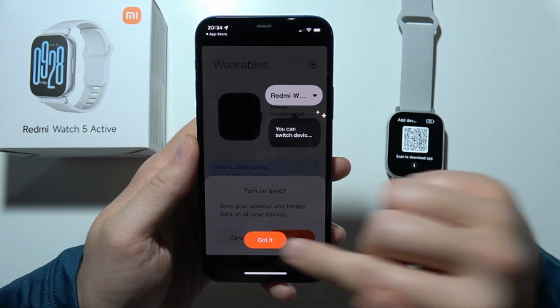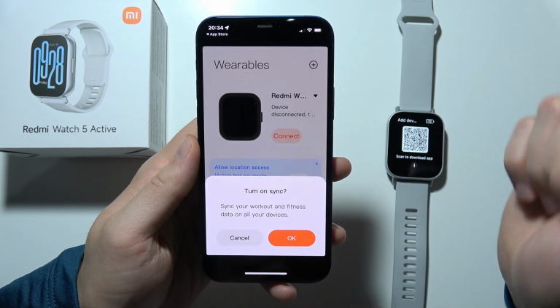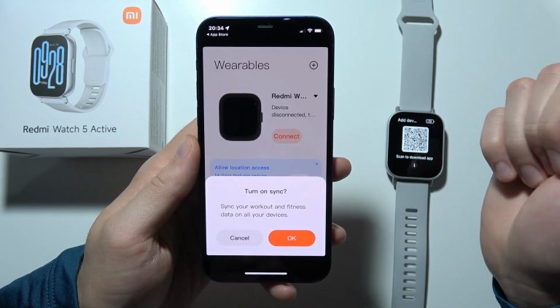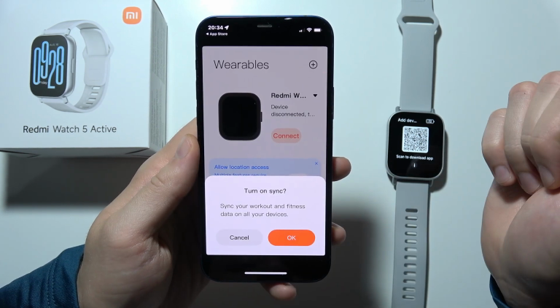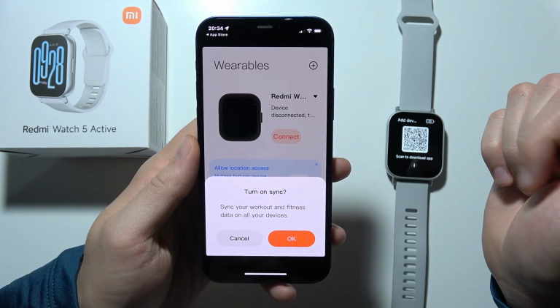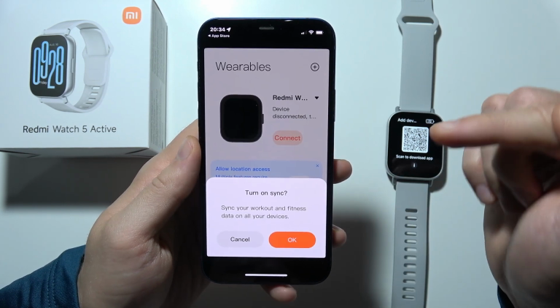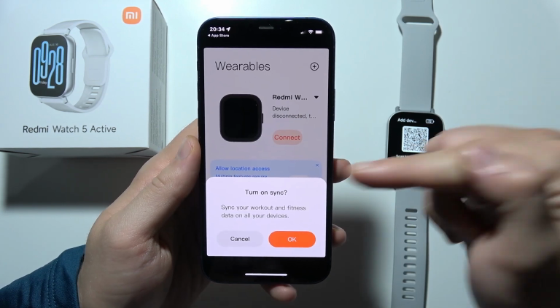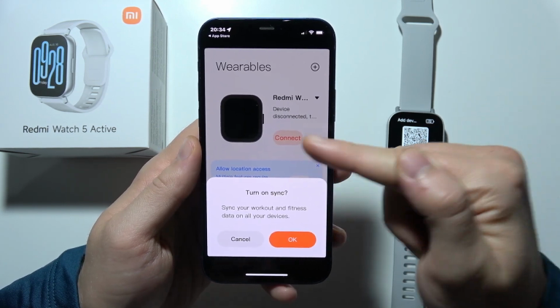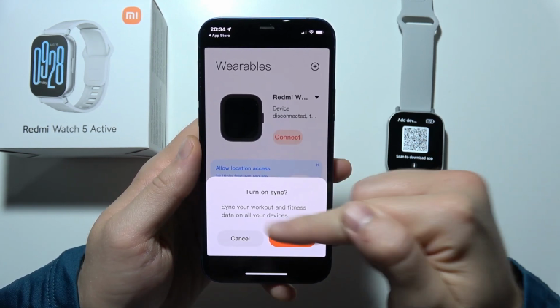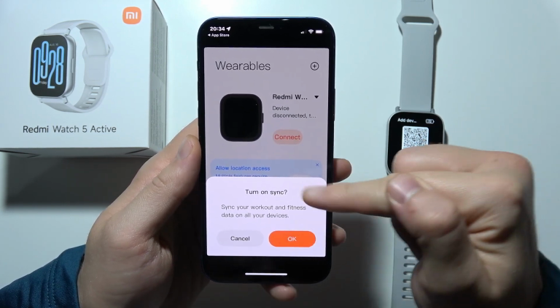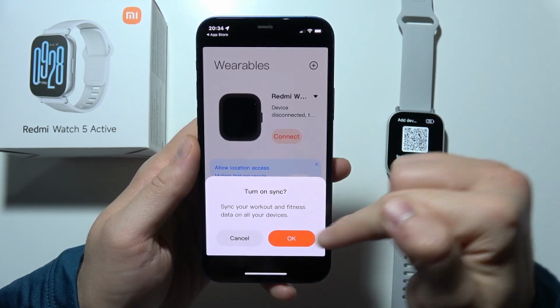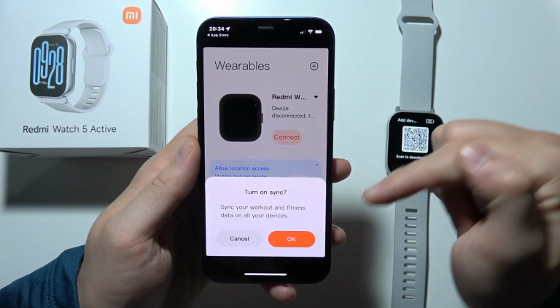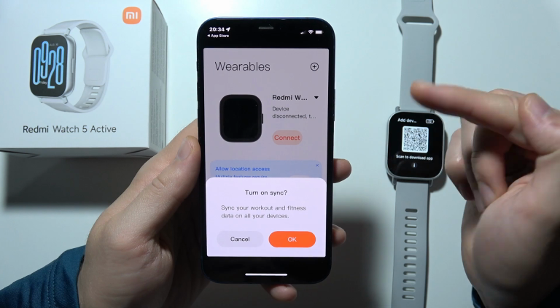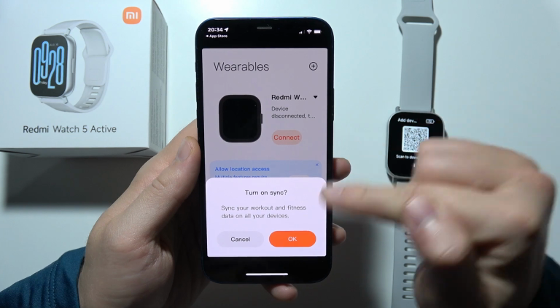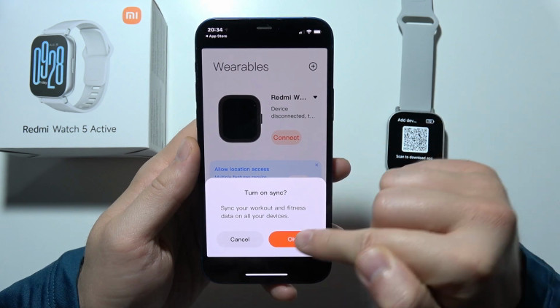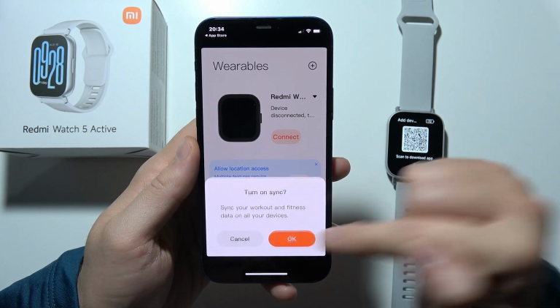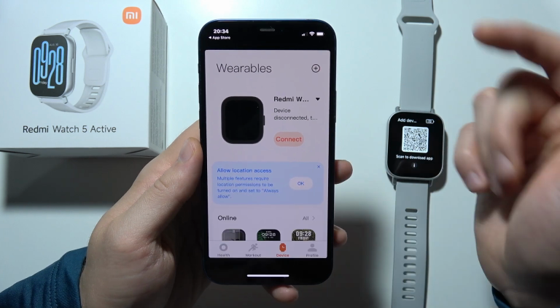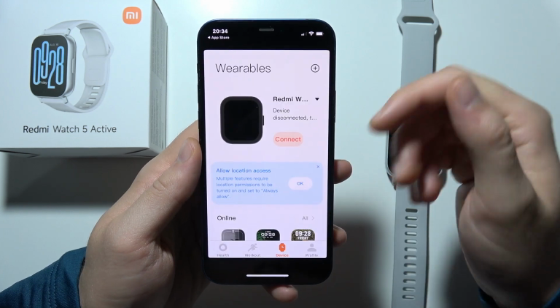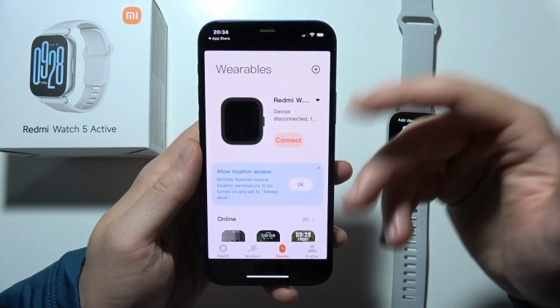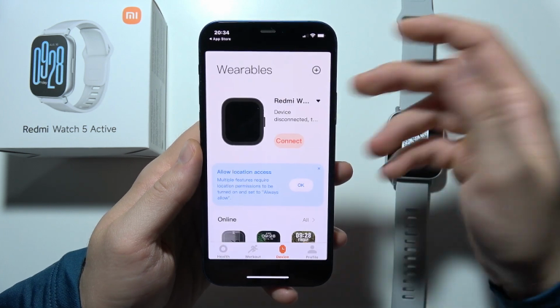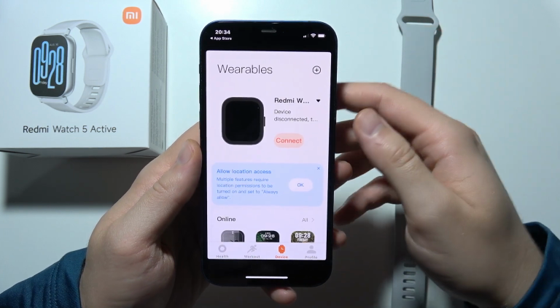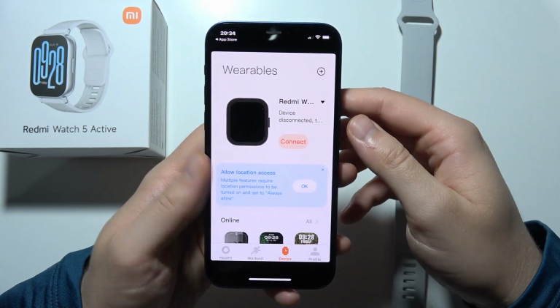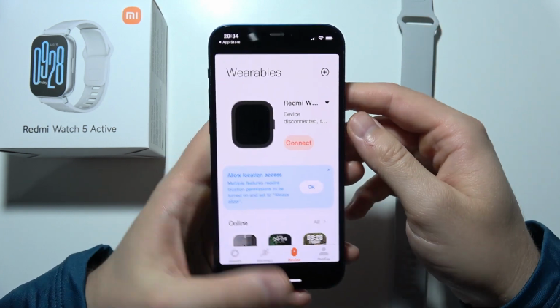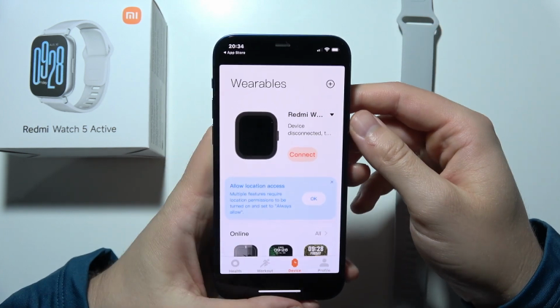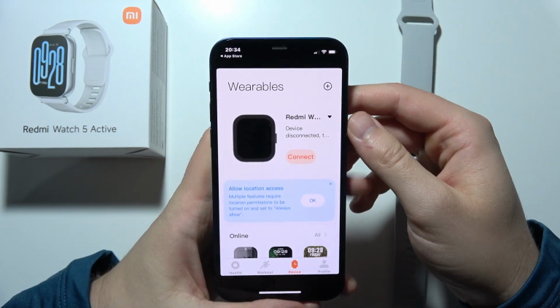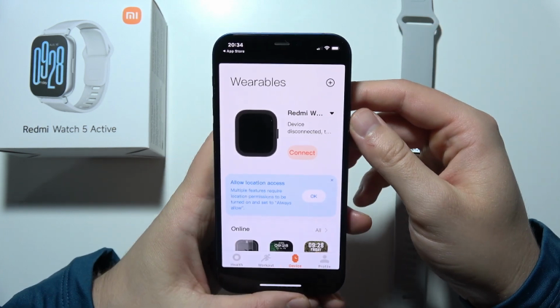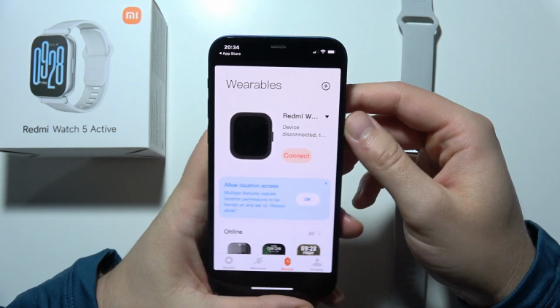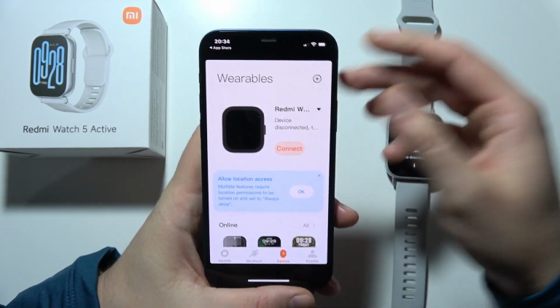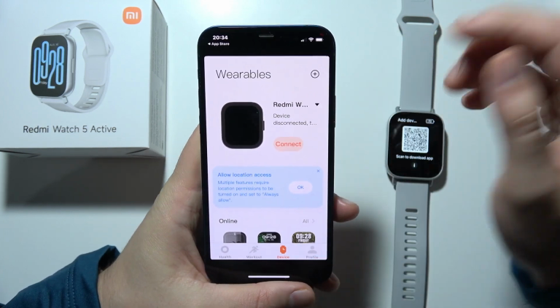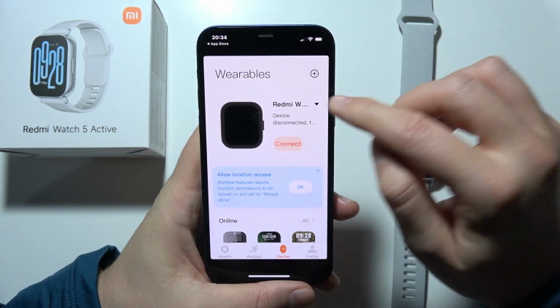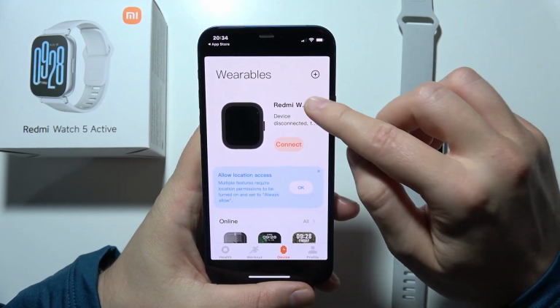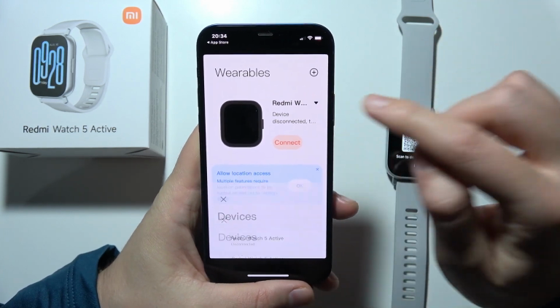Click that you got it and turn on synchronization for your workouts and fitness data.